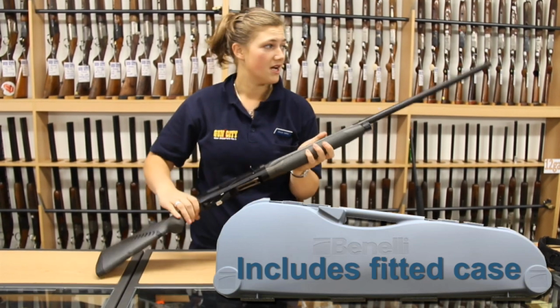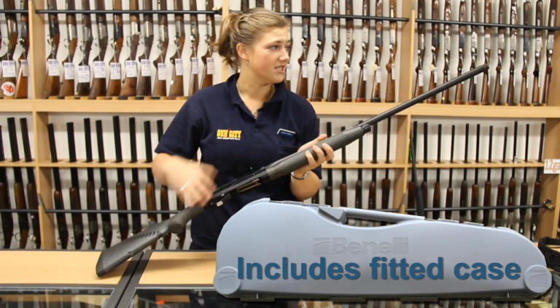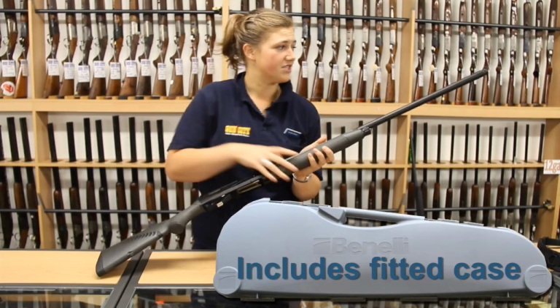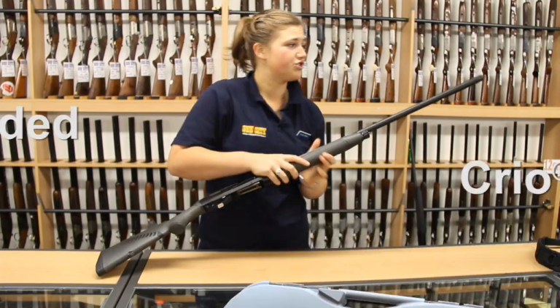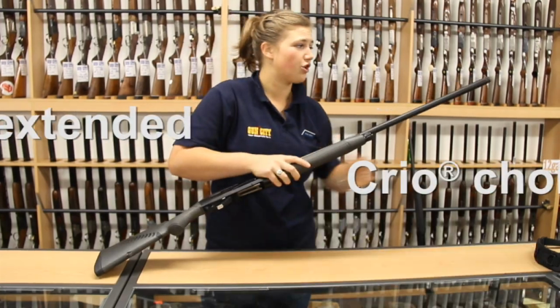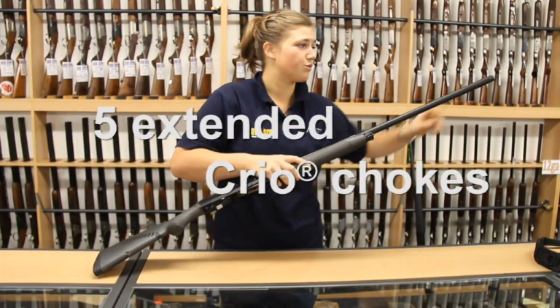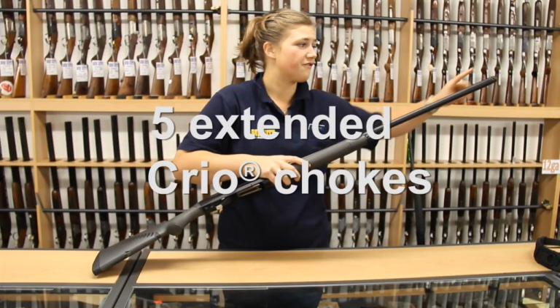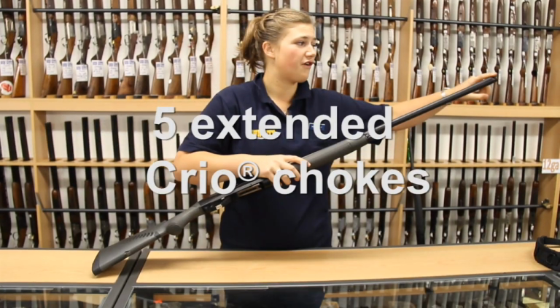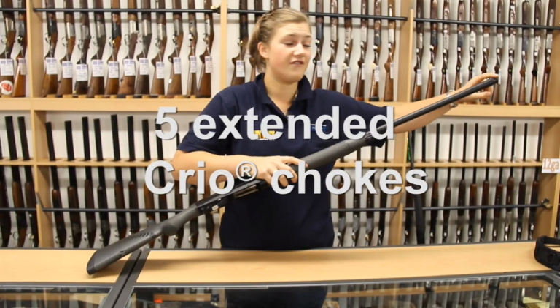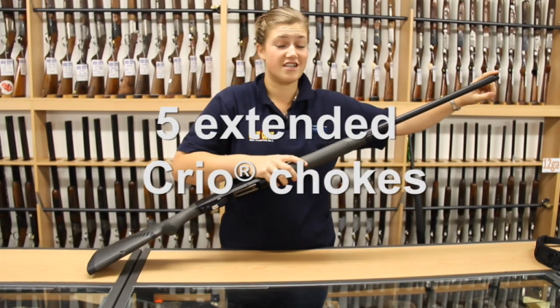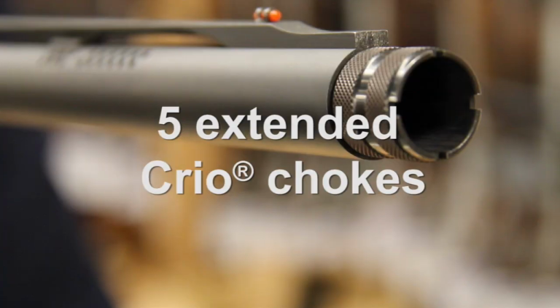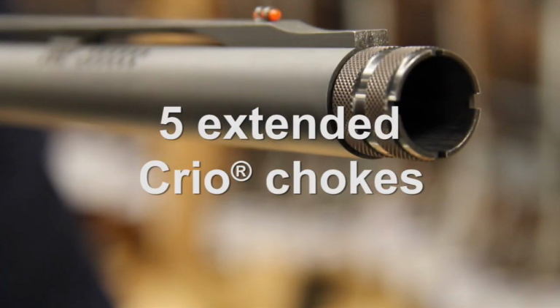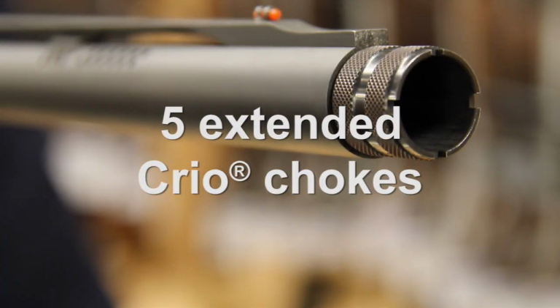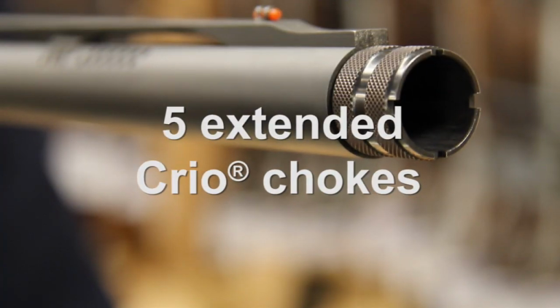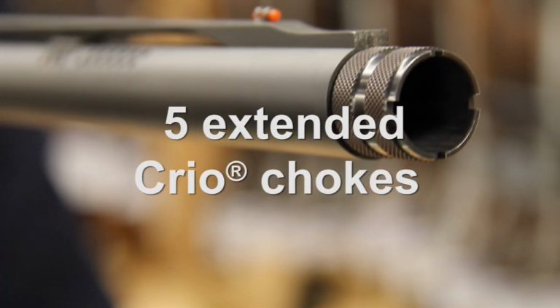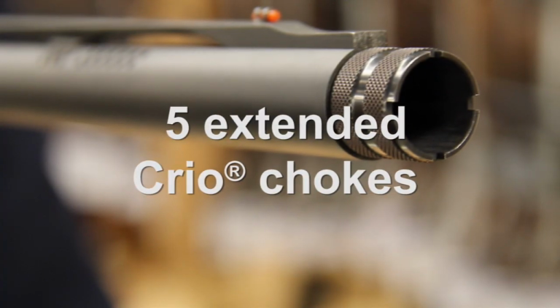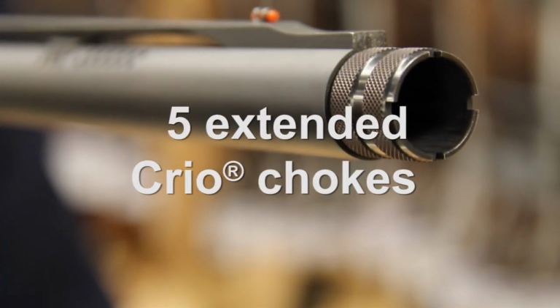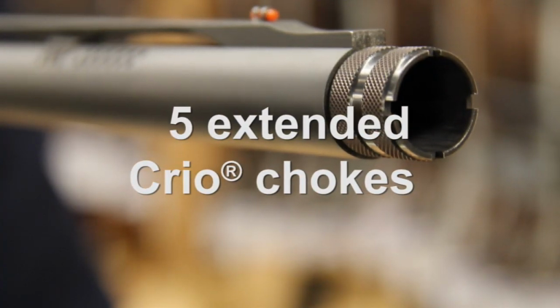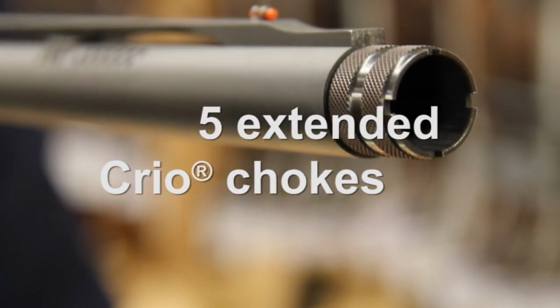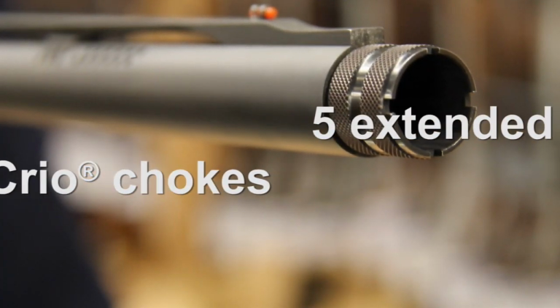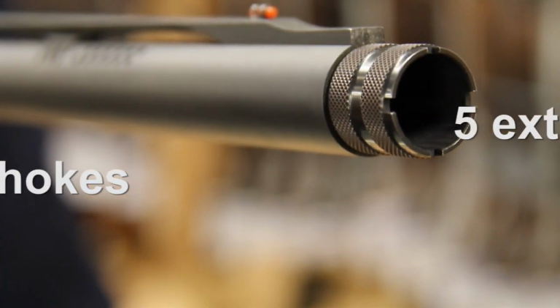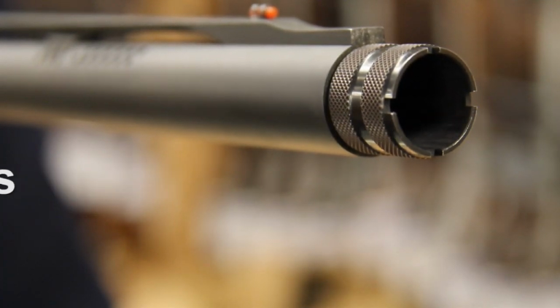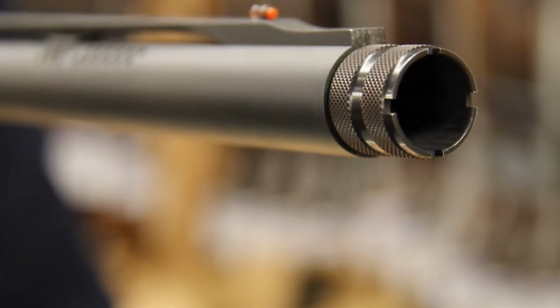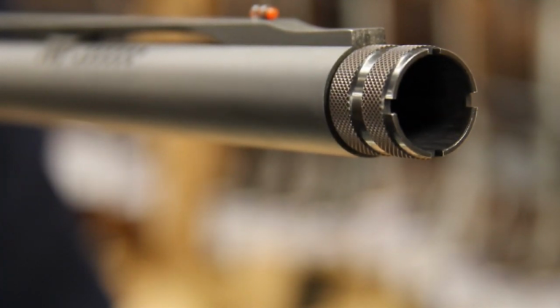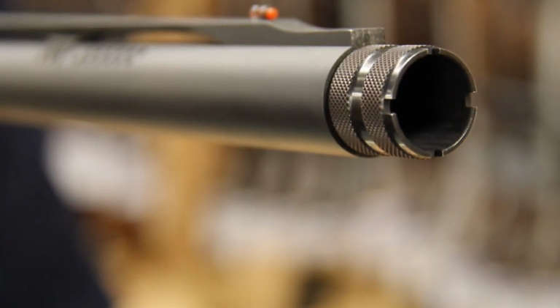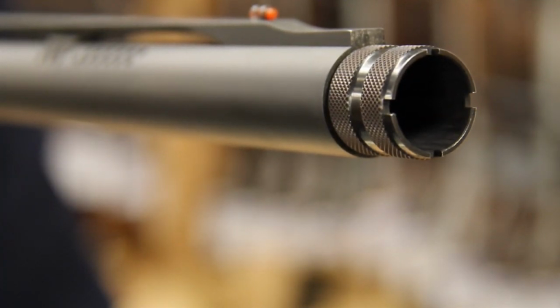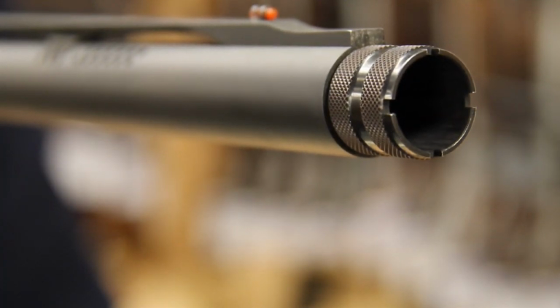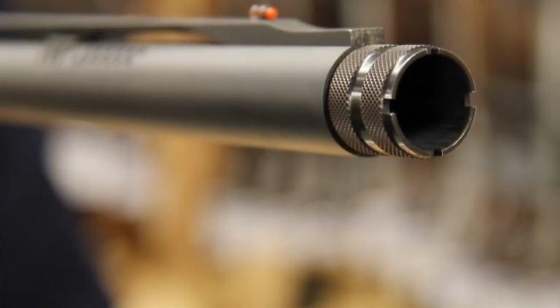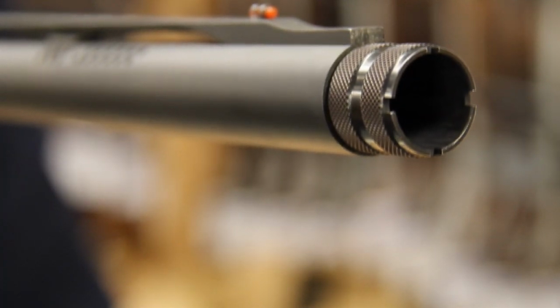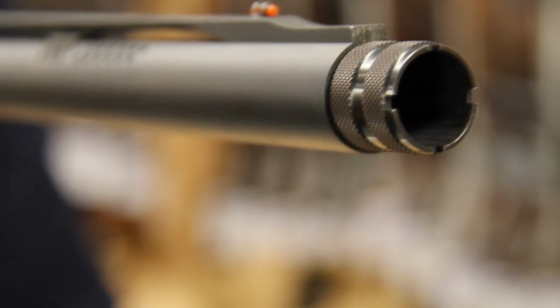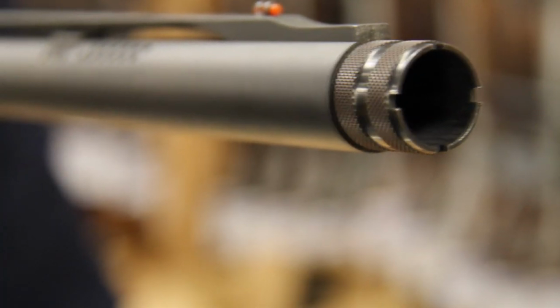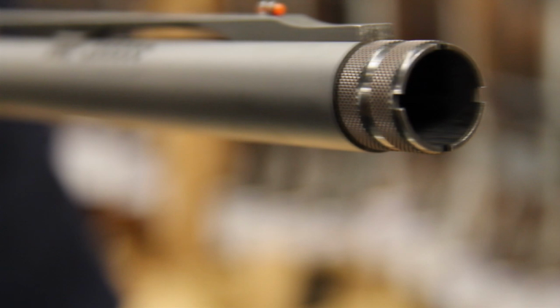It's interchoked with five extended chokes. With the extended choke it's really, really easy to remove.